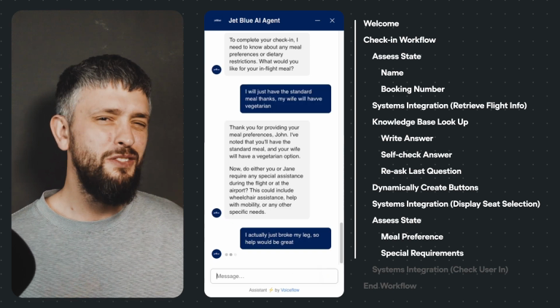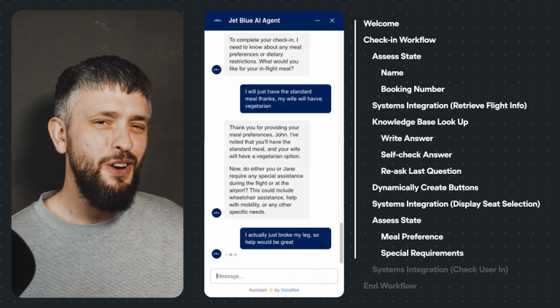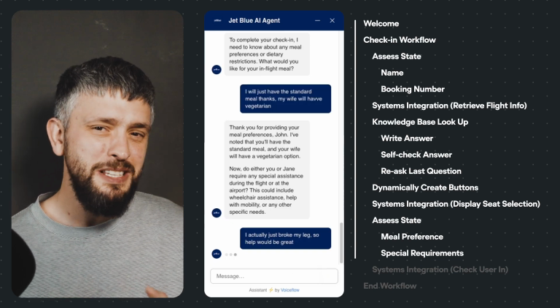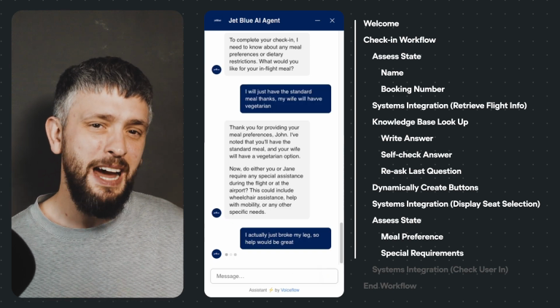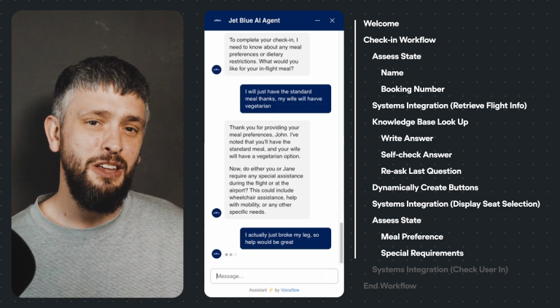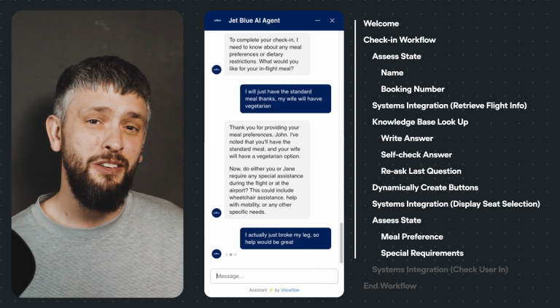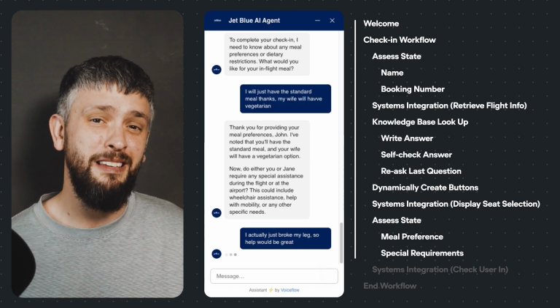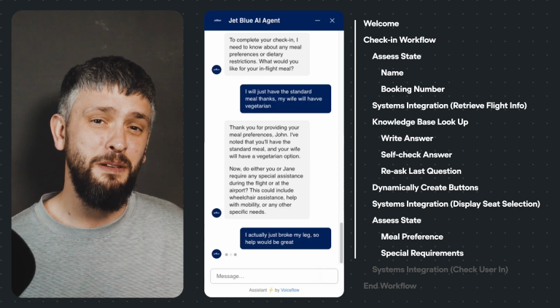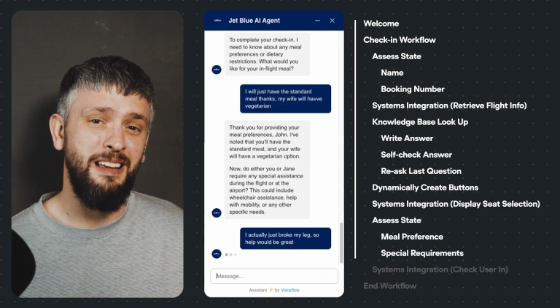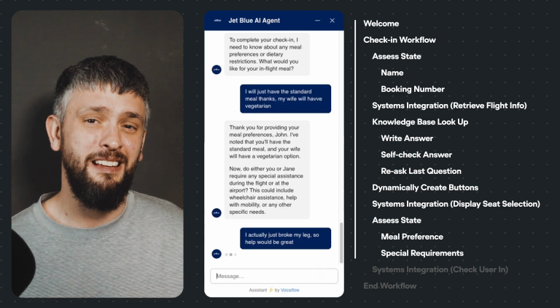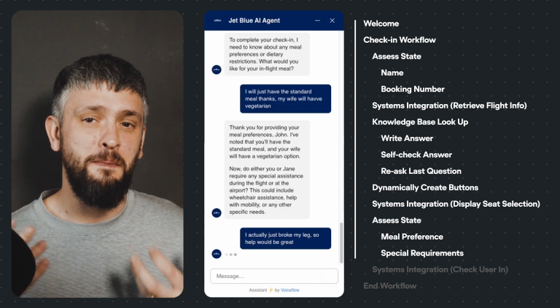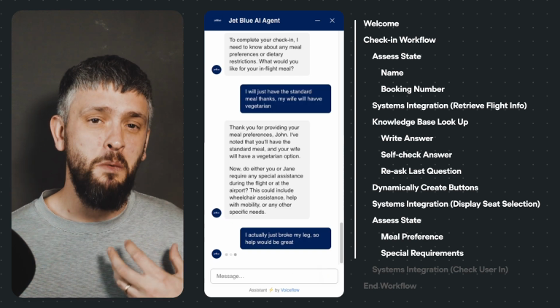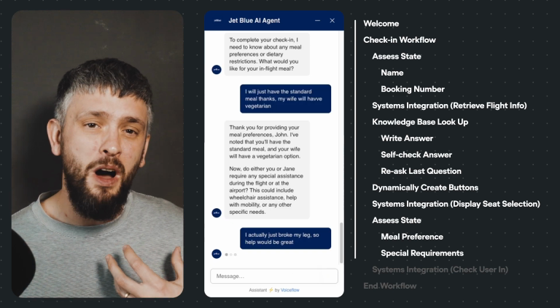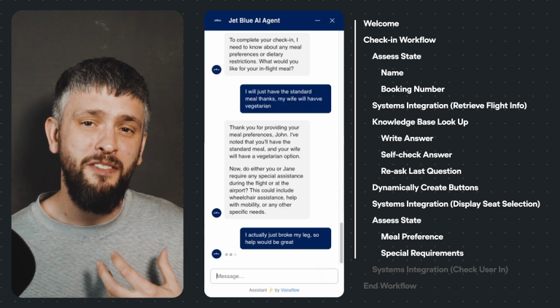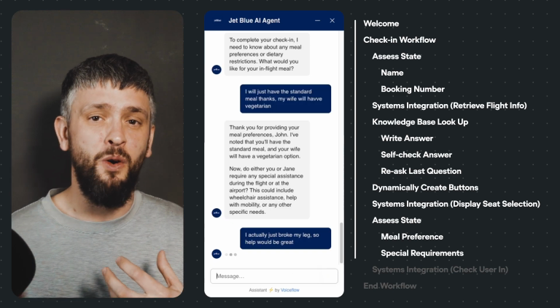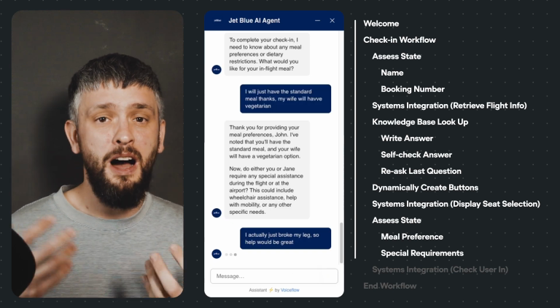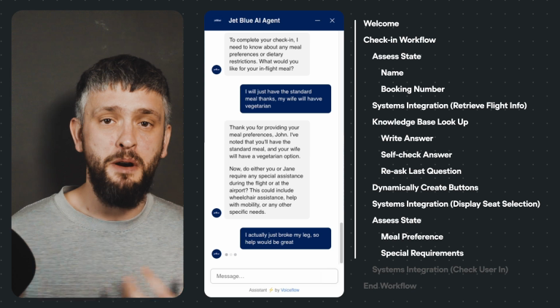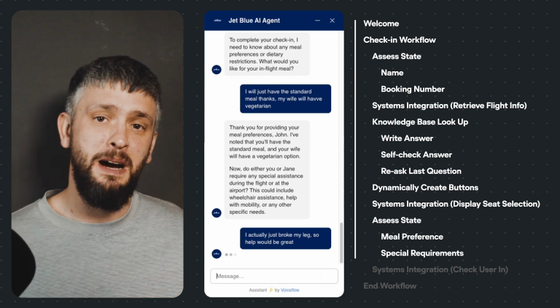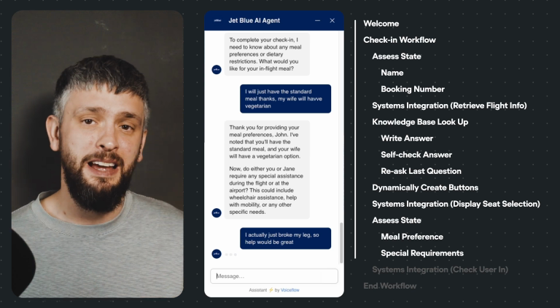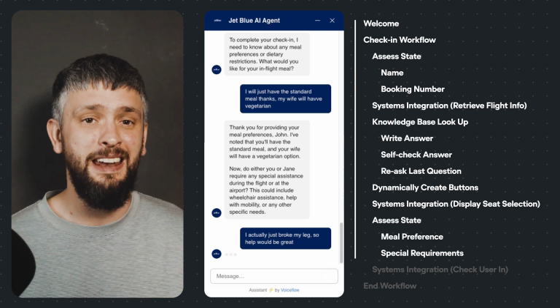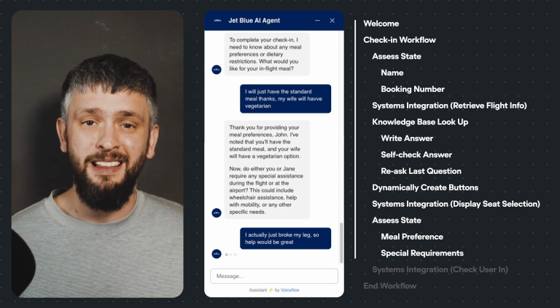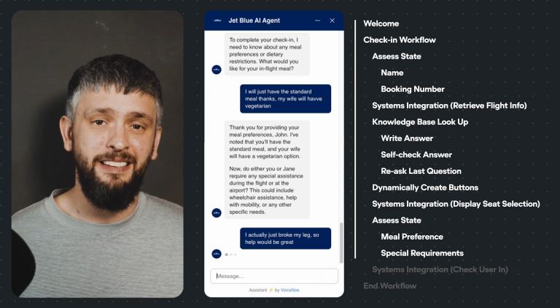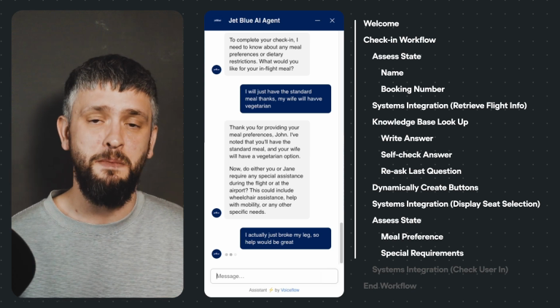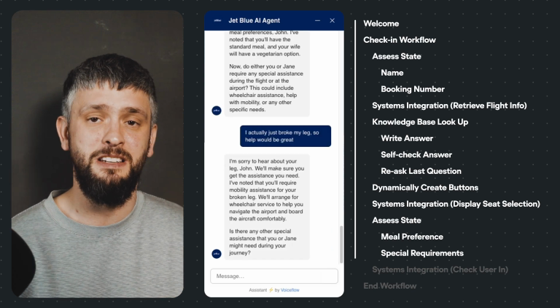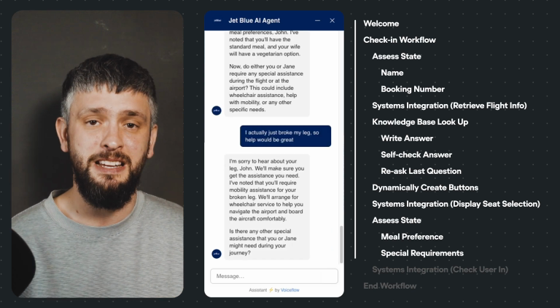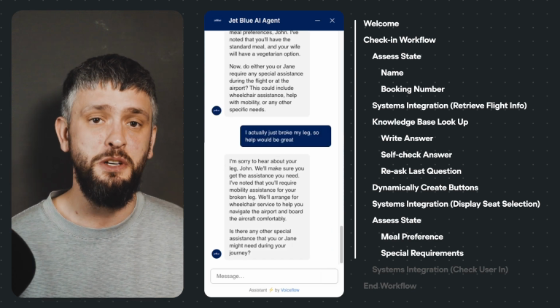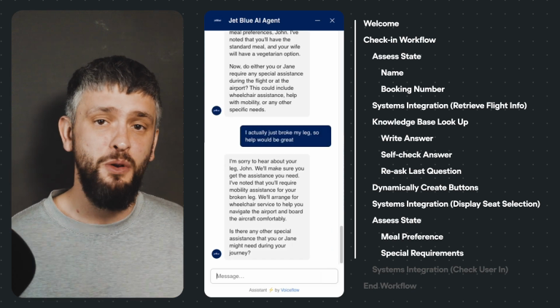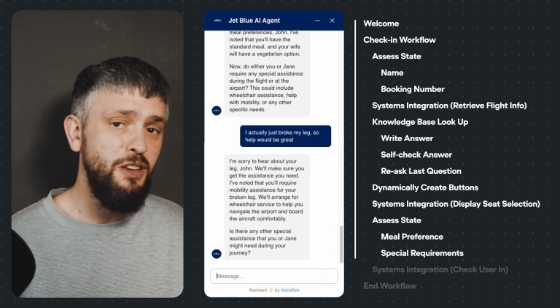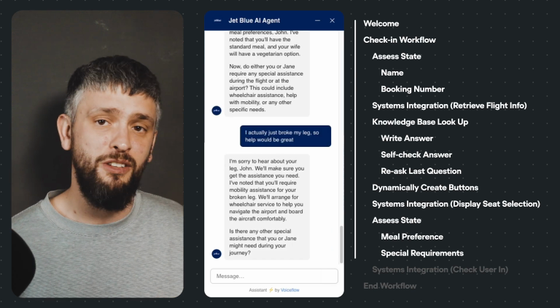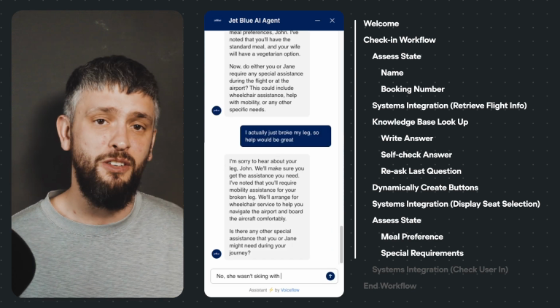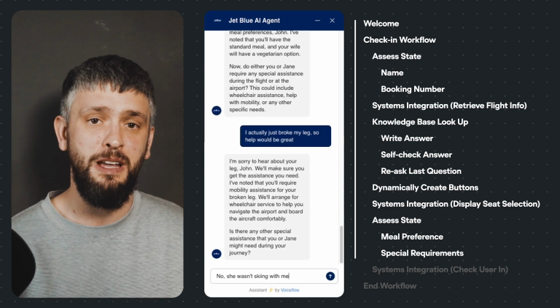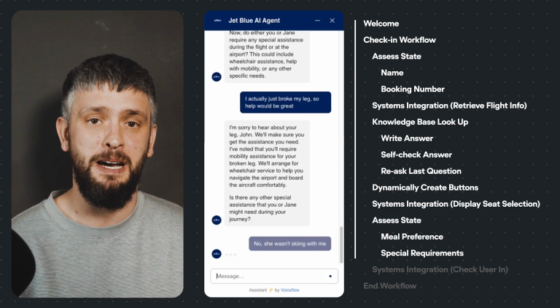Notice how the user is able to say things like 'my wife' or 'I broke my leg' and Alex is able to distinguish who the user is talking about.